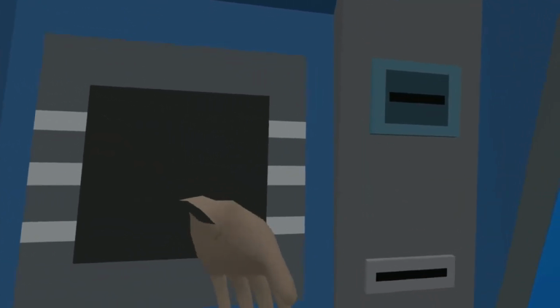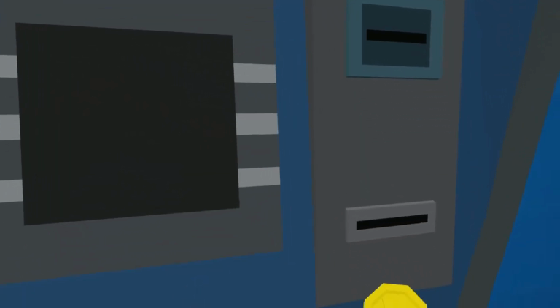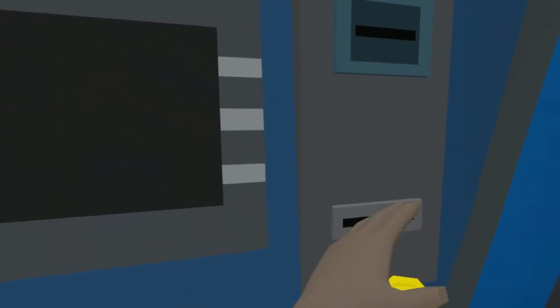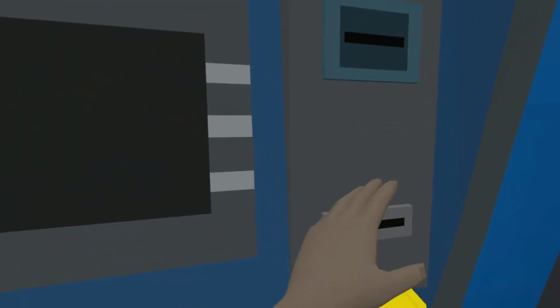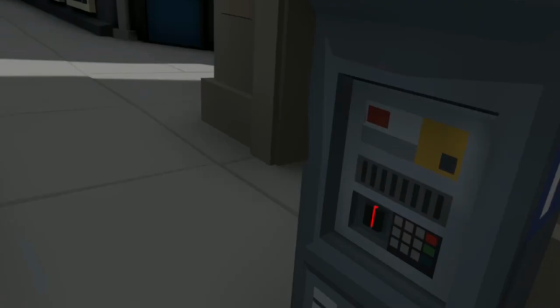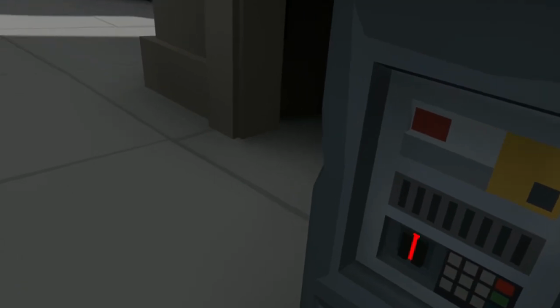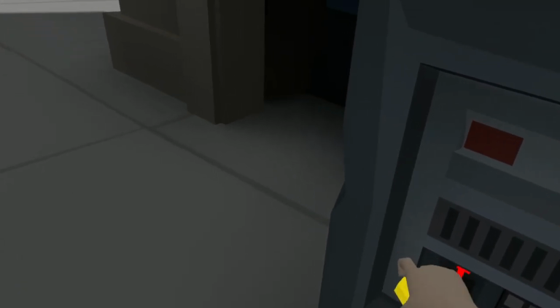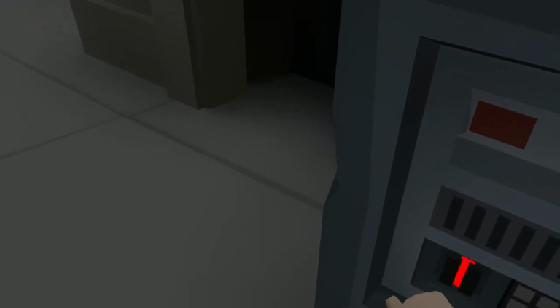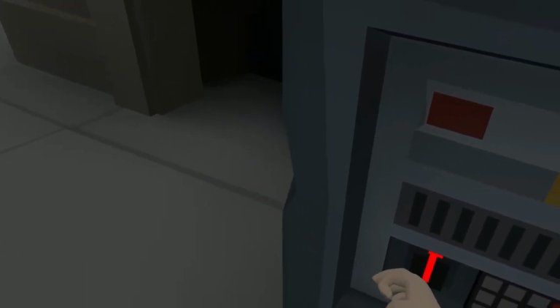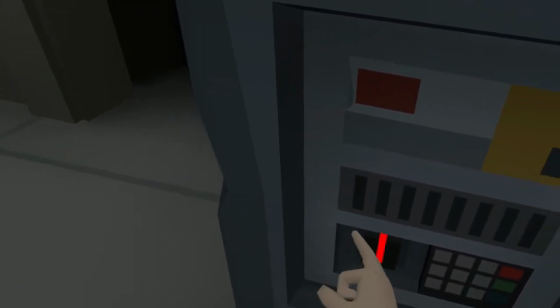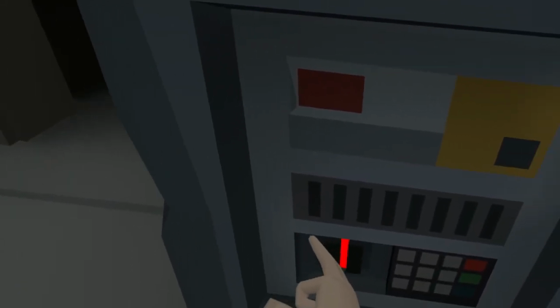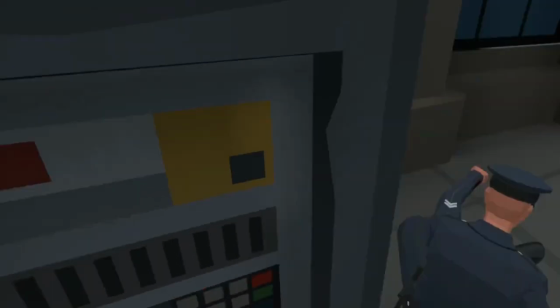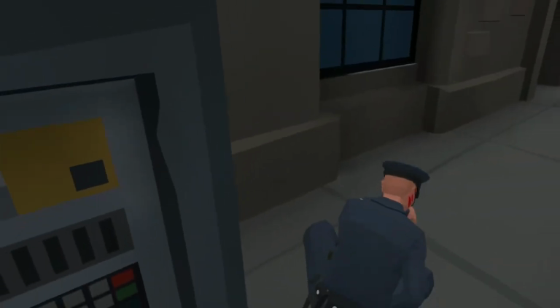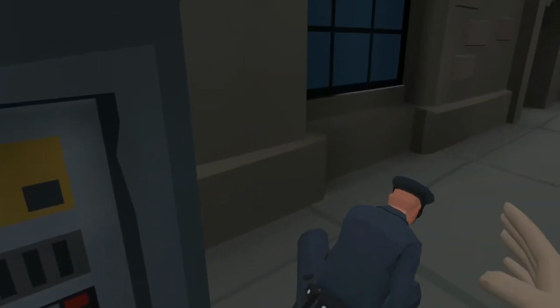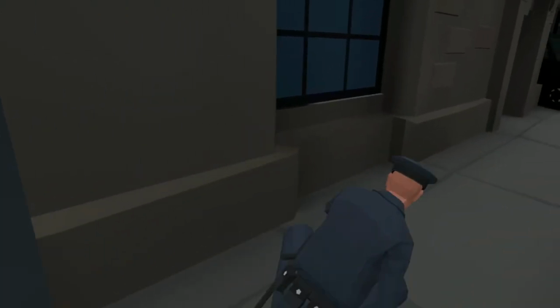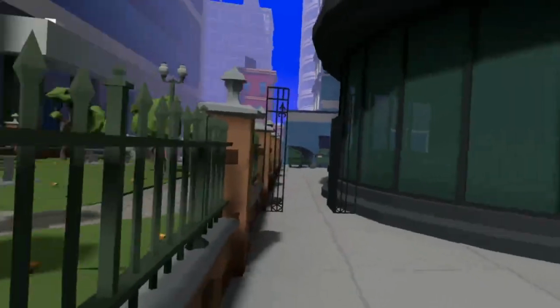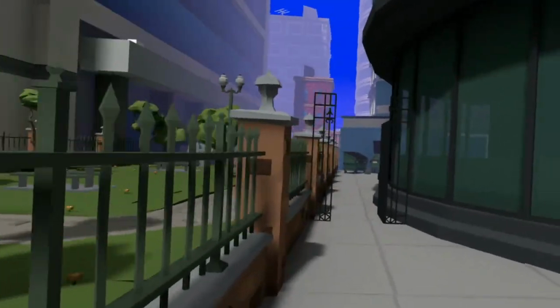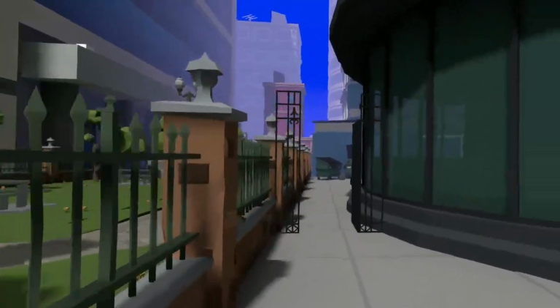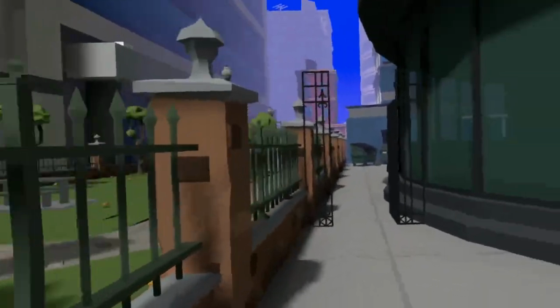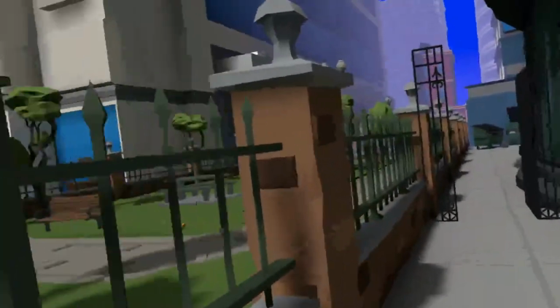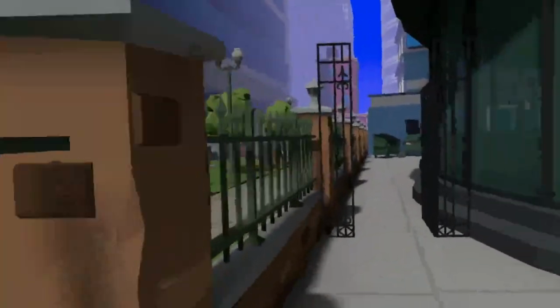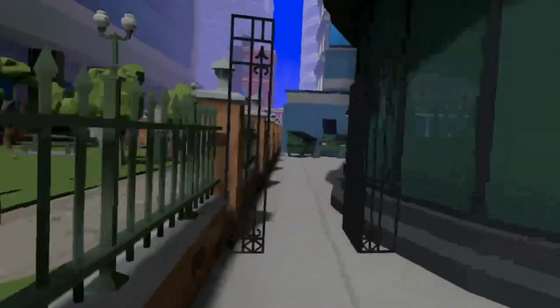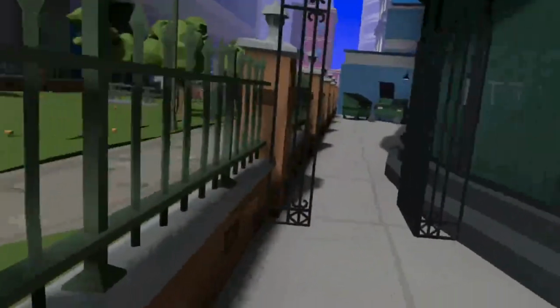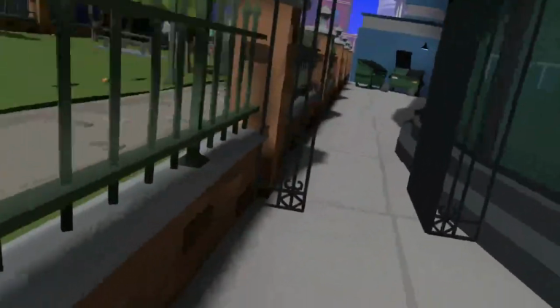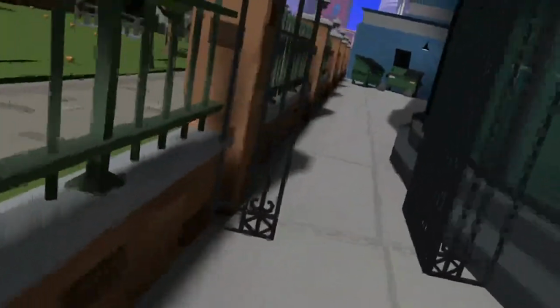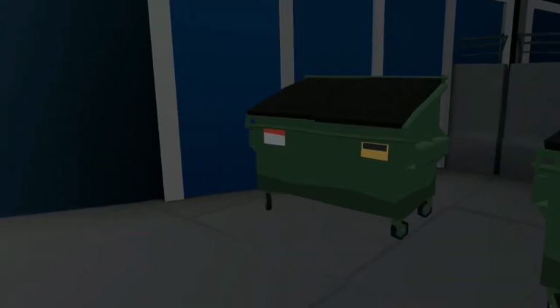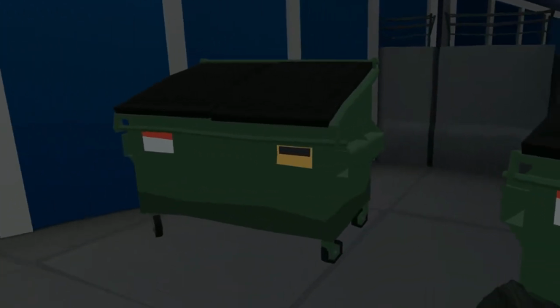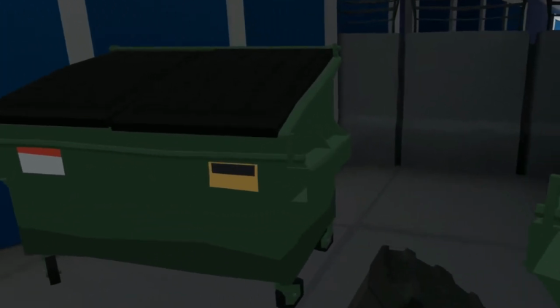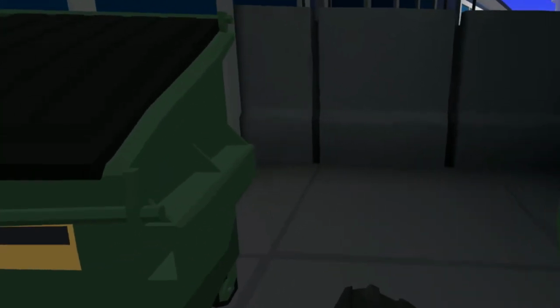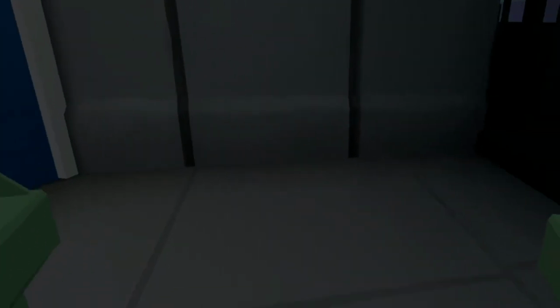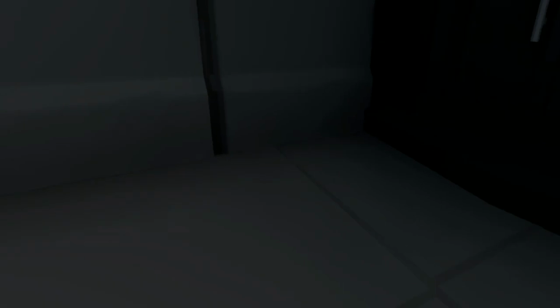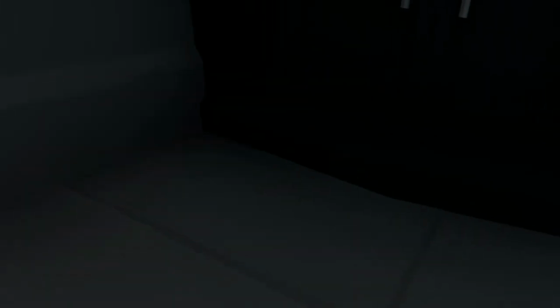Go to this ATM, grab the coin, bring it to the parking meter, then turn straight around and head over here. Behind the dumpster you'll find the green potion.